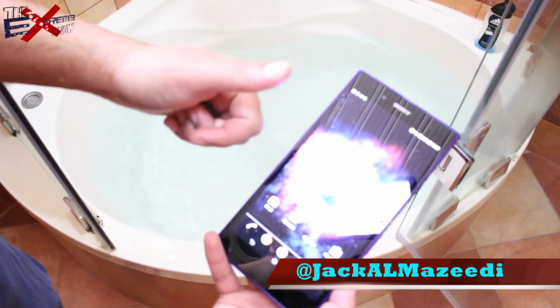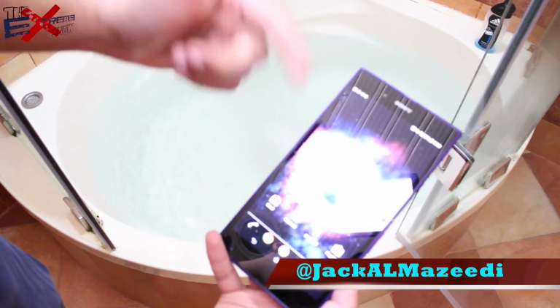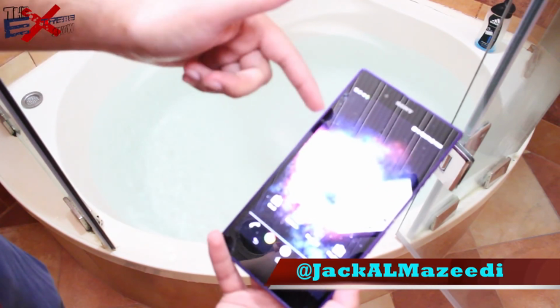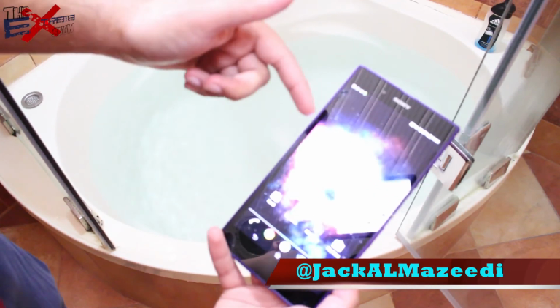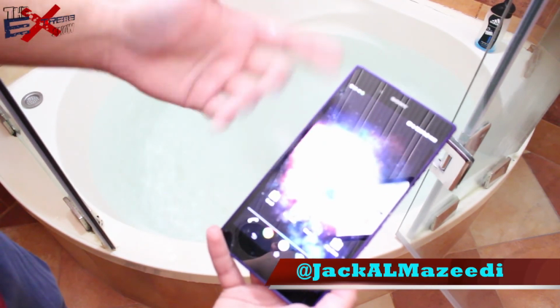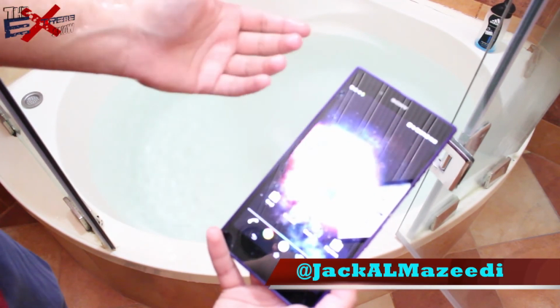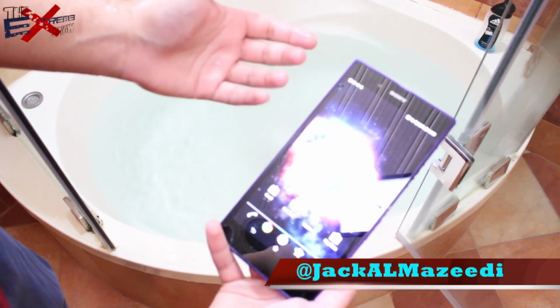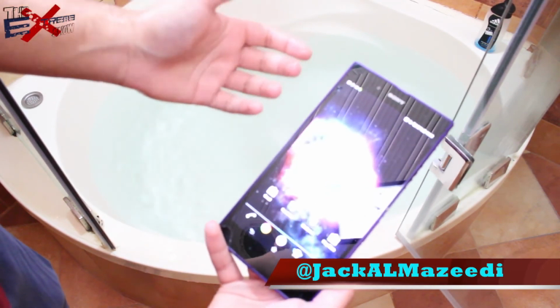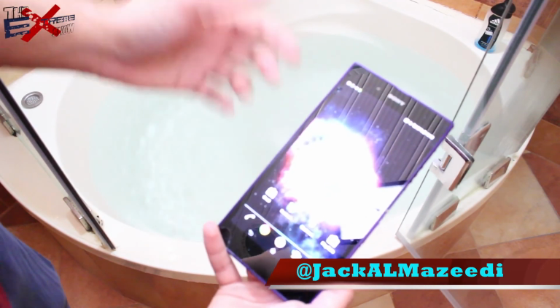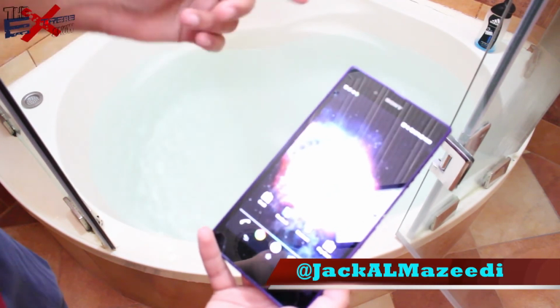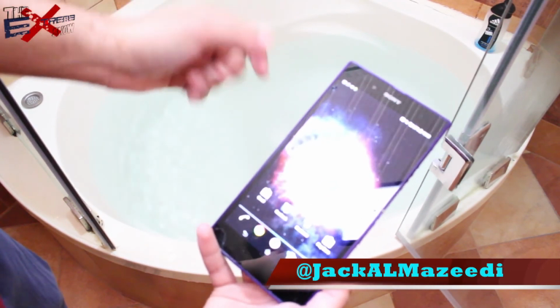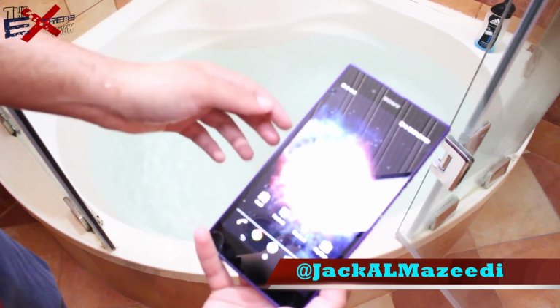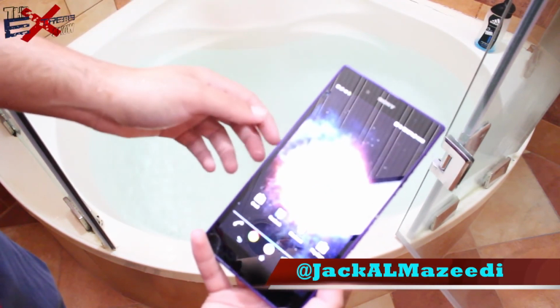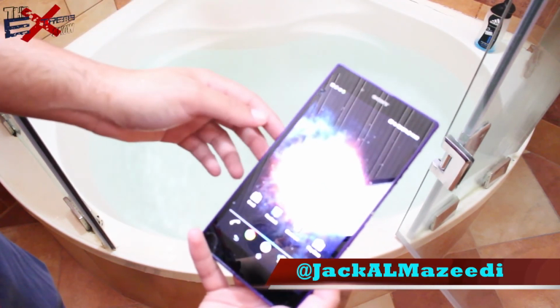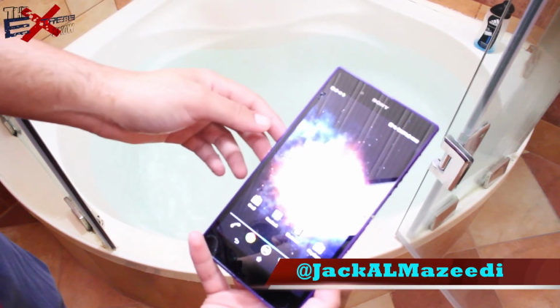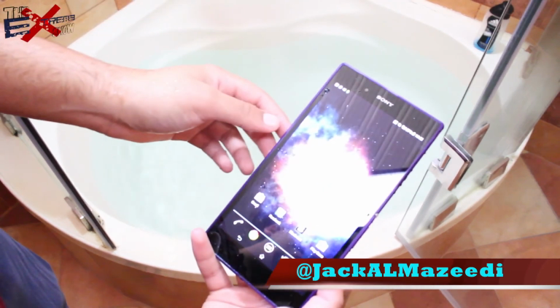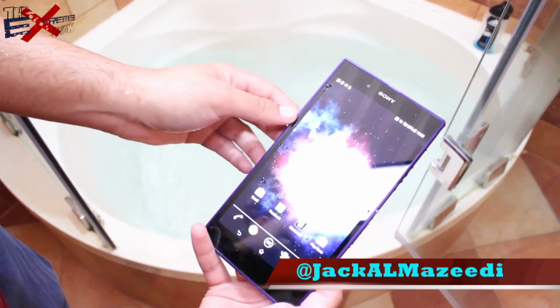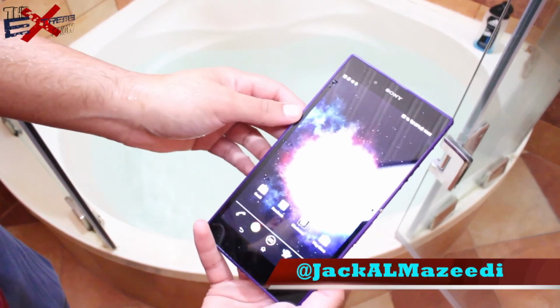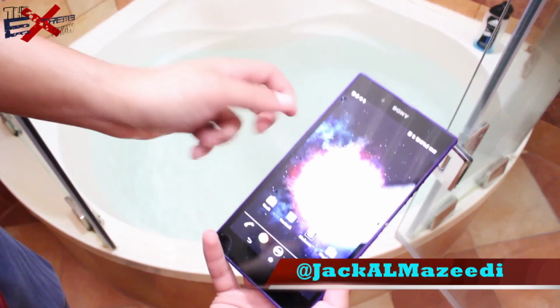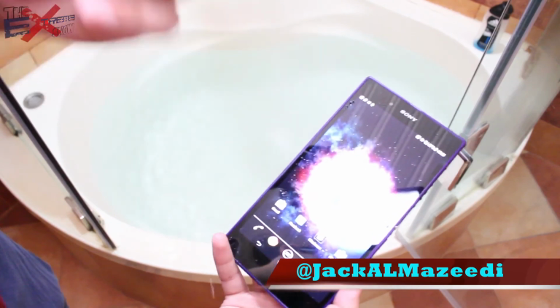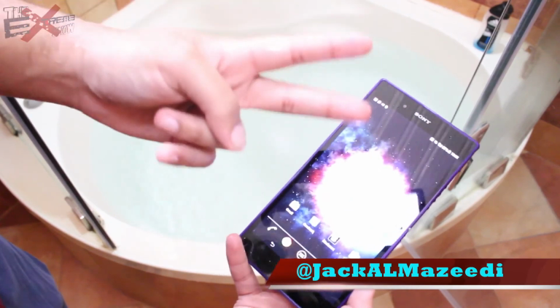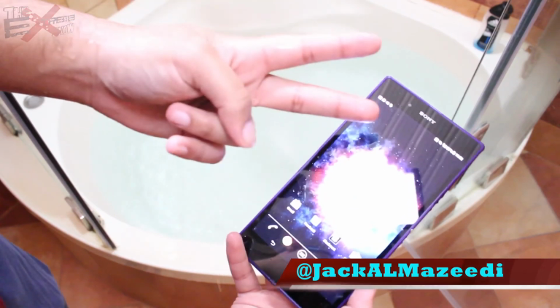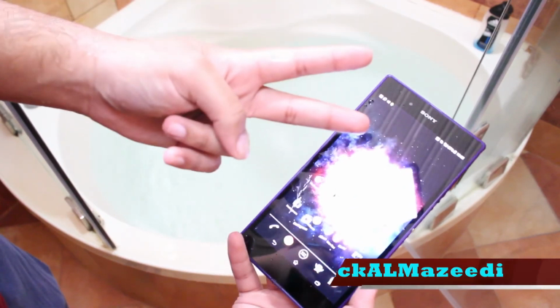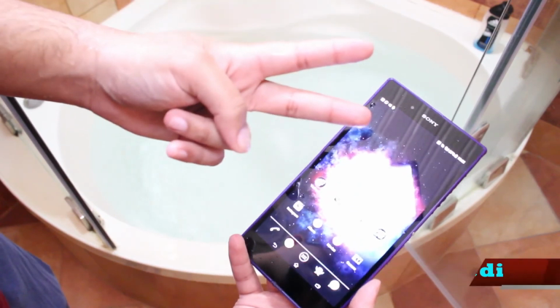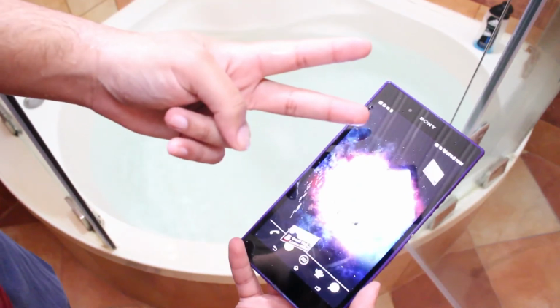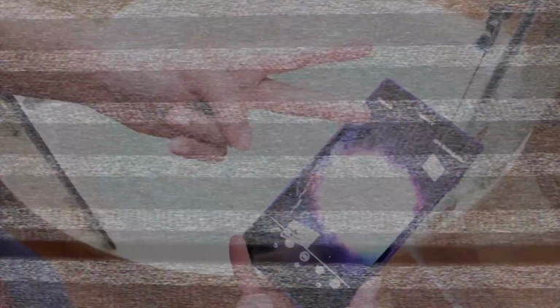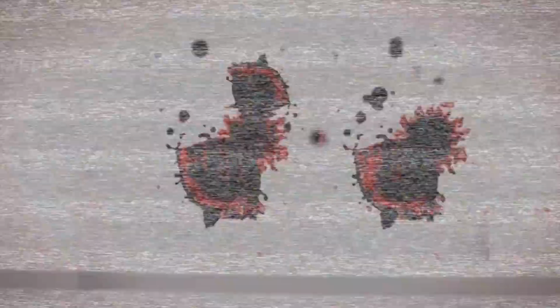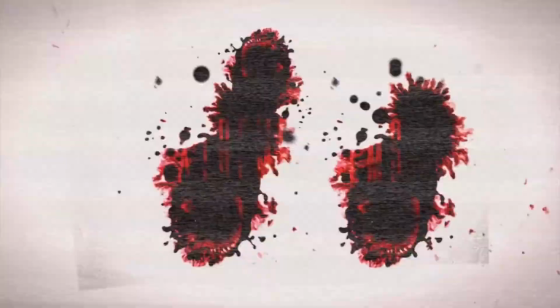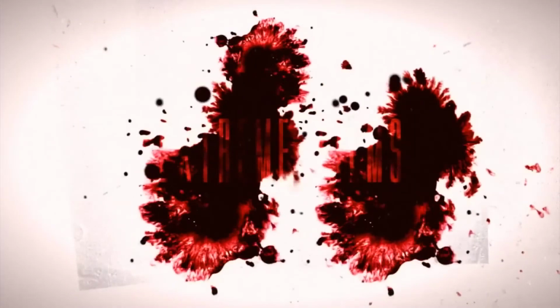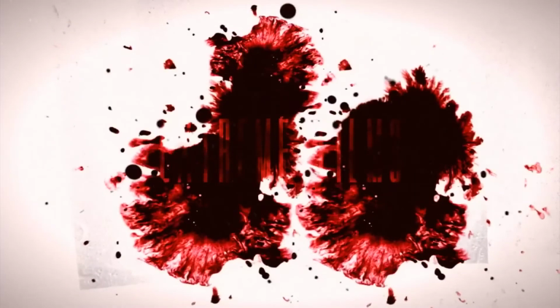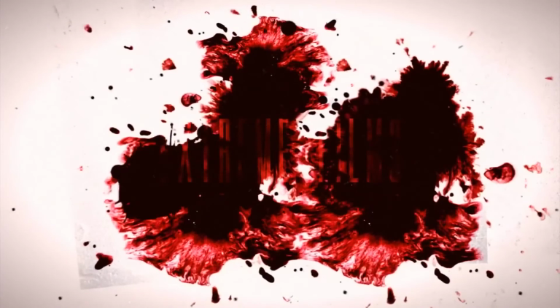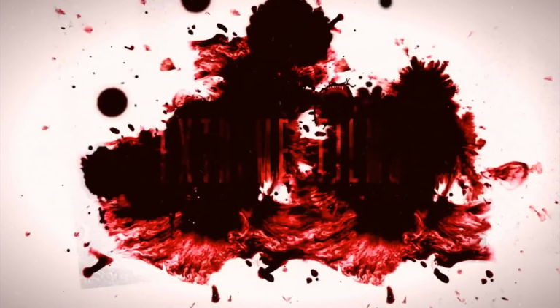Thanks for watching guys. Make sure you check out the unboxing of this device and the first impressions. Thanks for watching once again, follow me on Twitter — that's what I have. Giacomo ZD, peace guys.